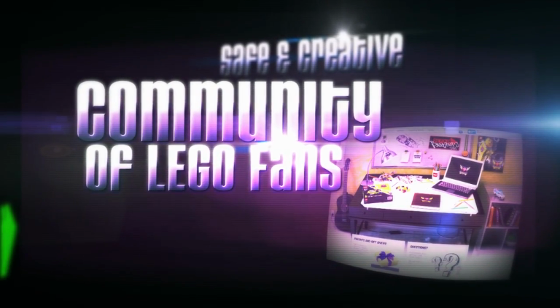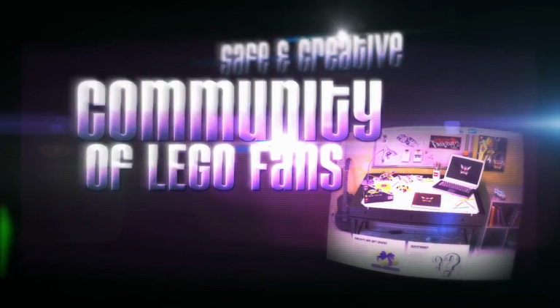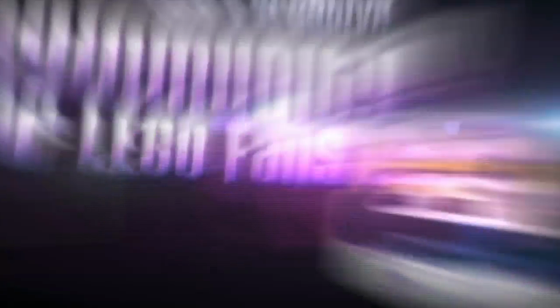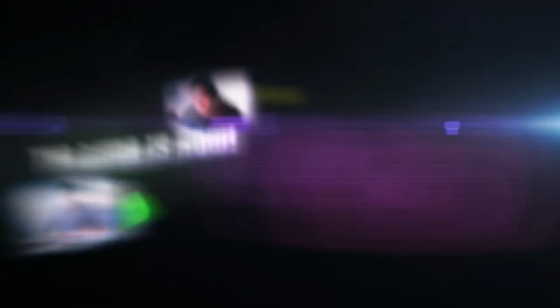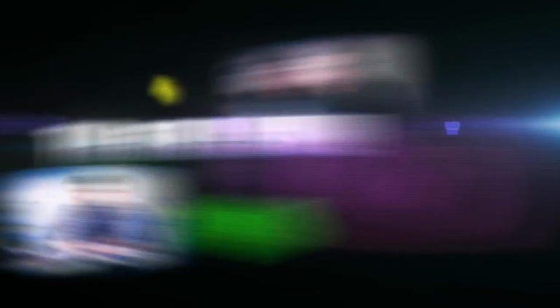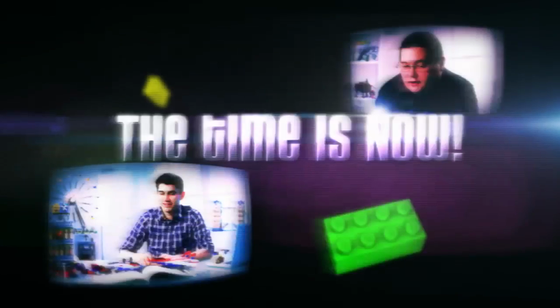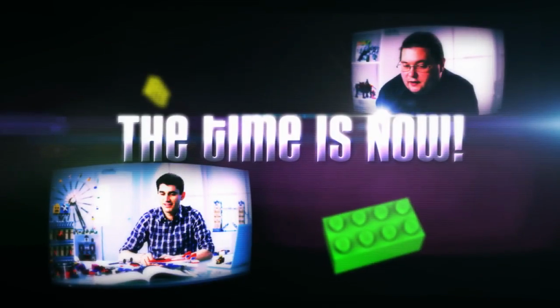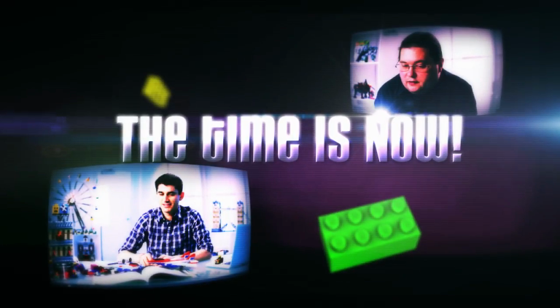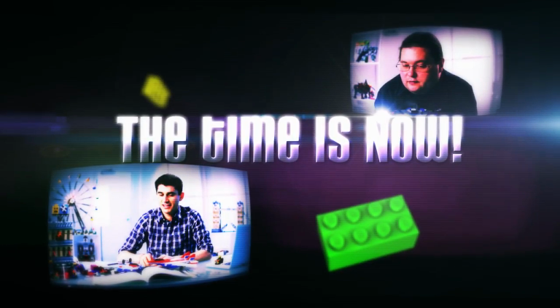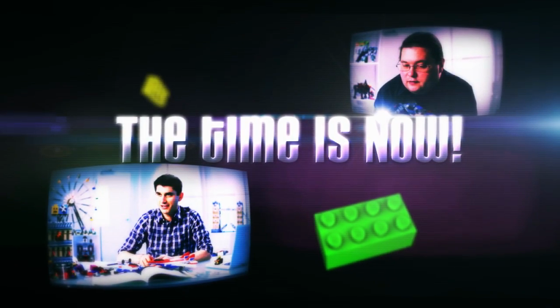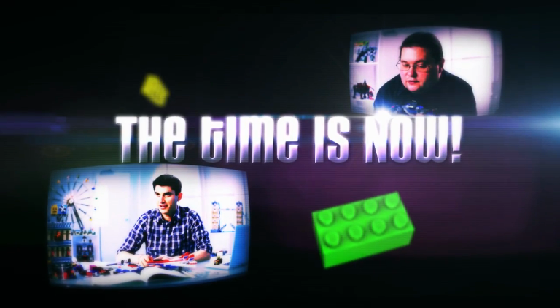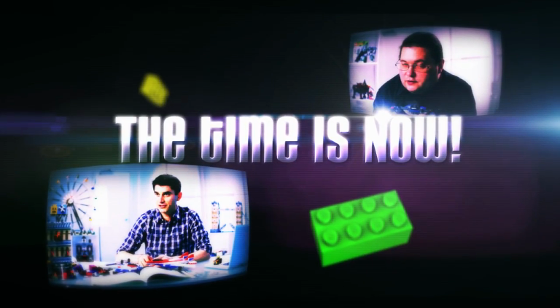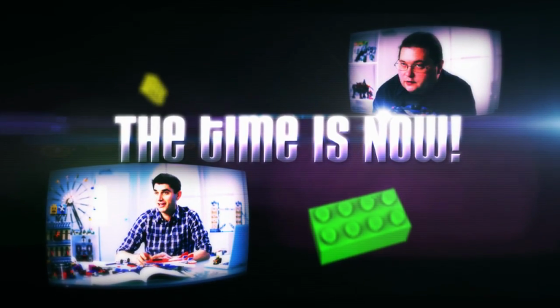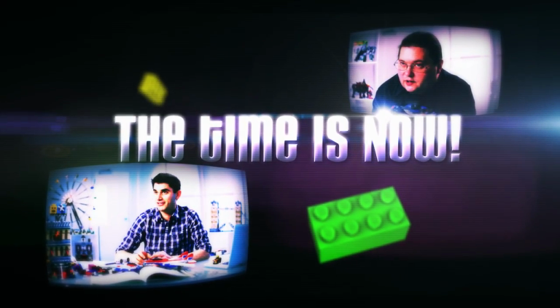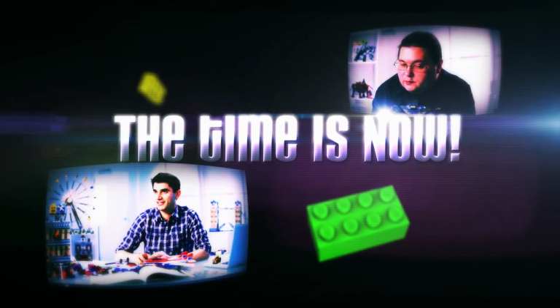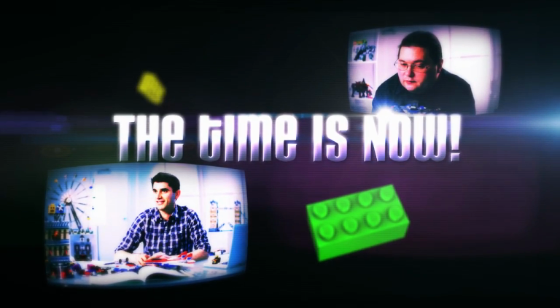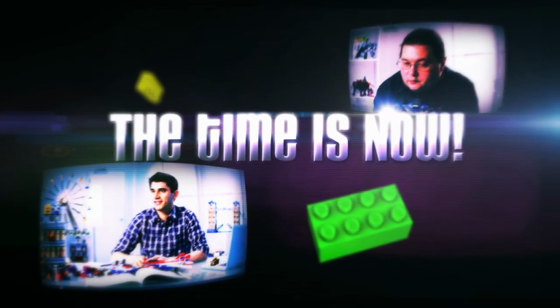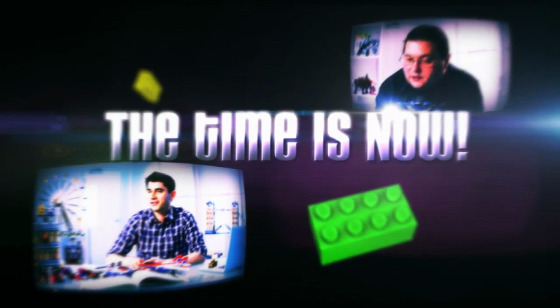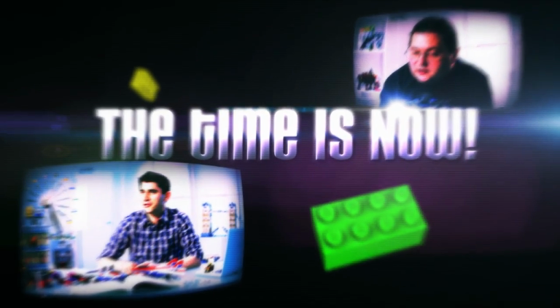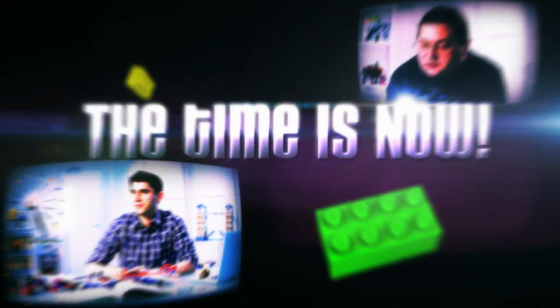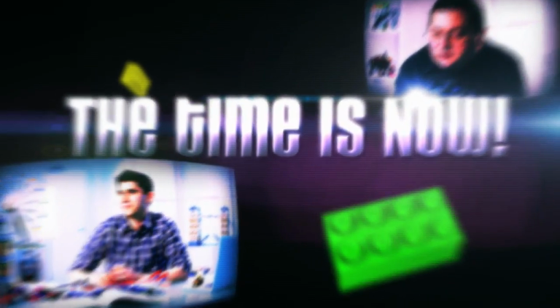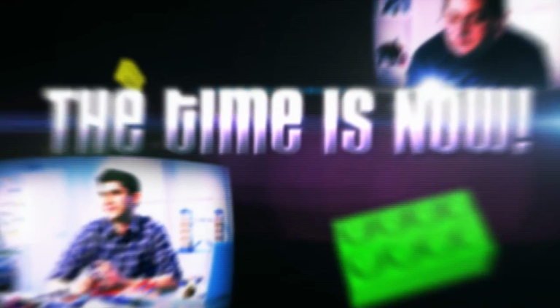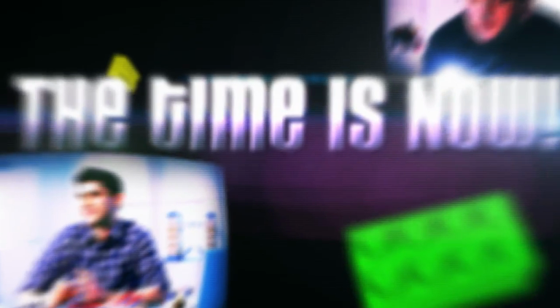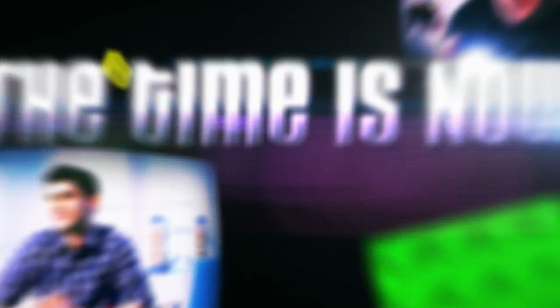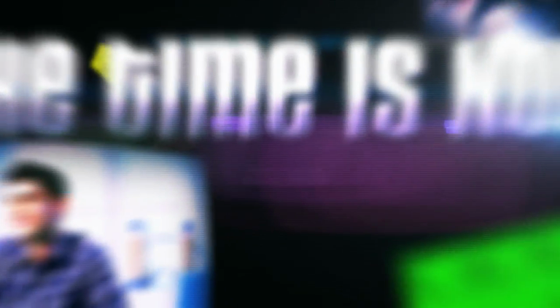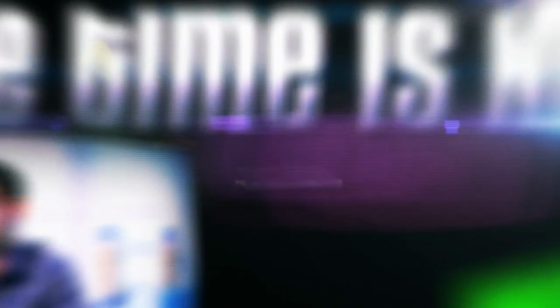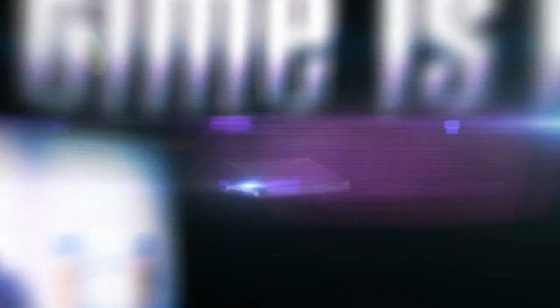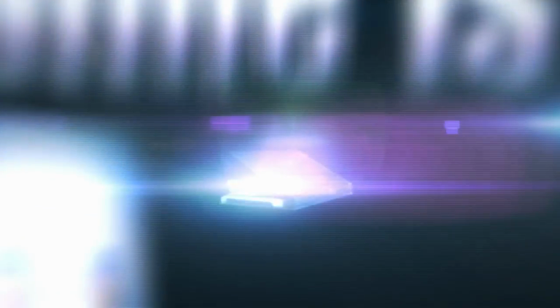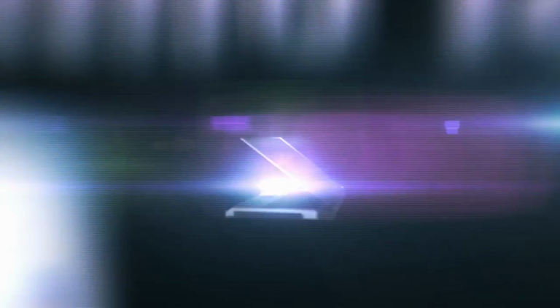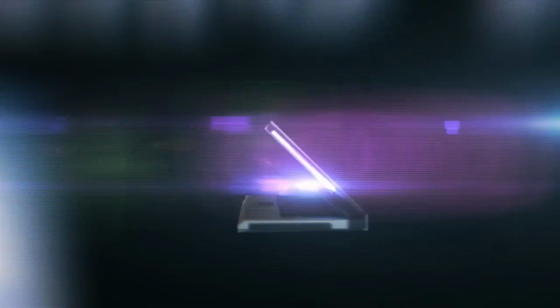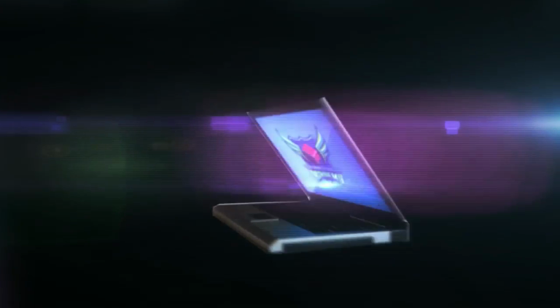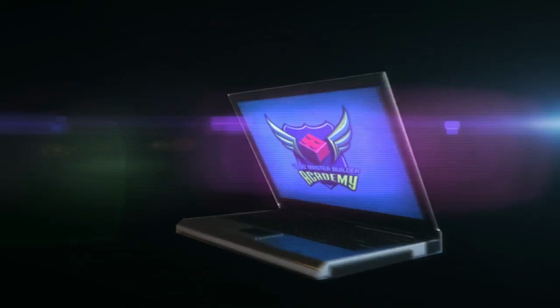The time is now. The place is the LEGO Master Builder Academy website.